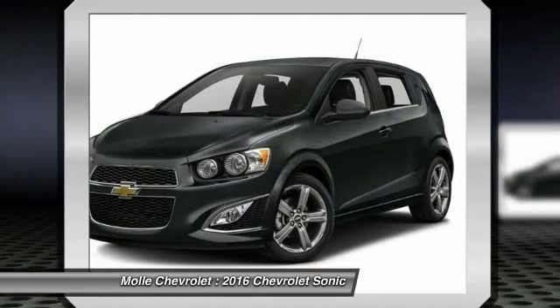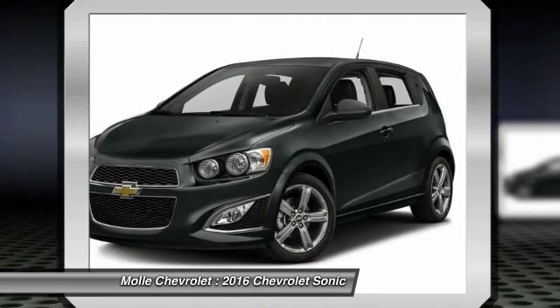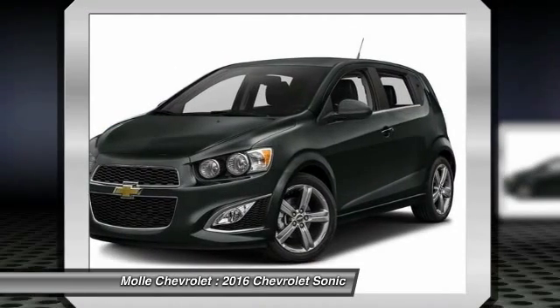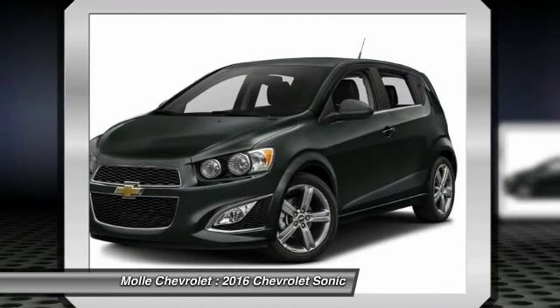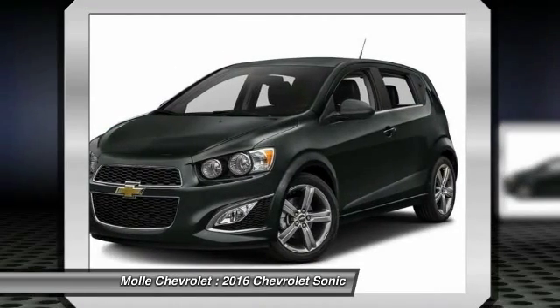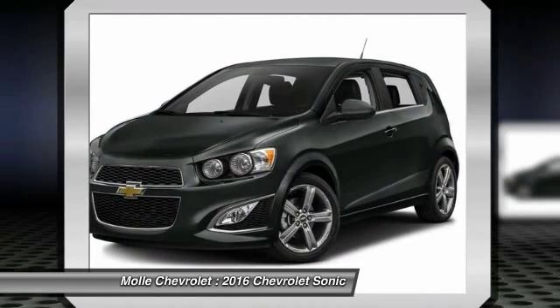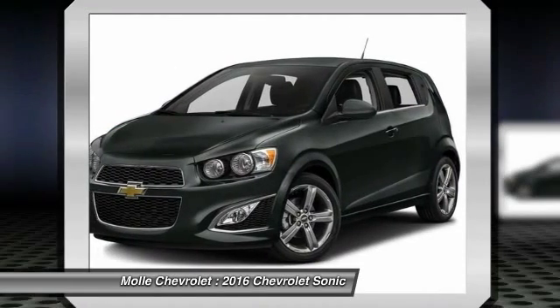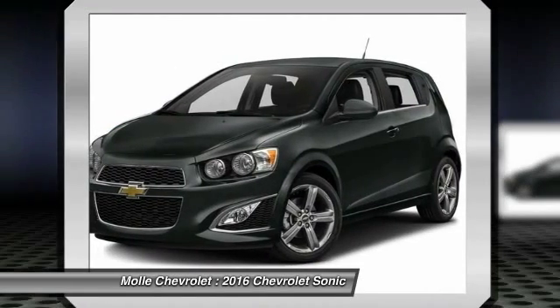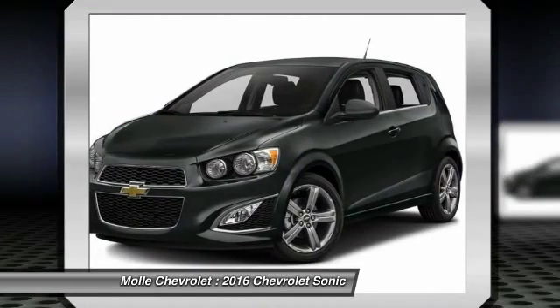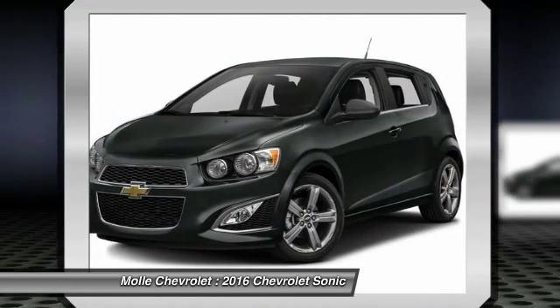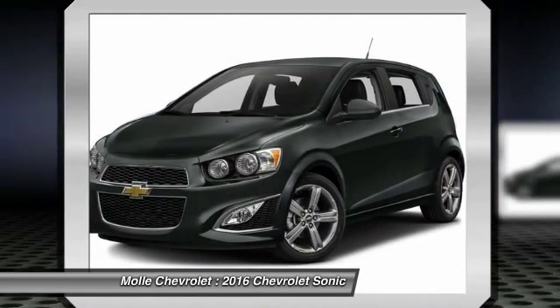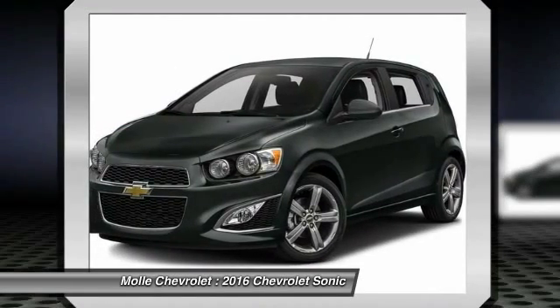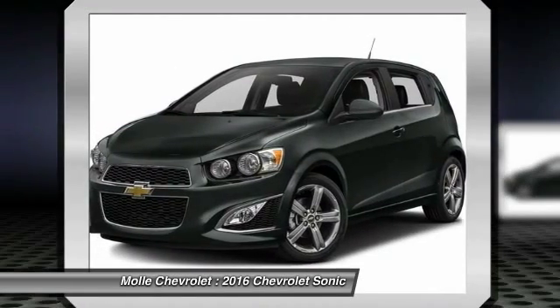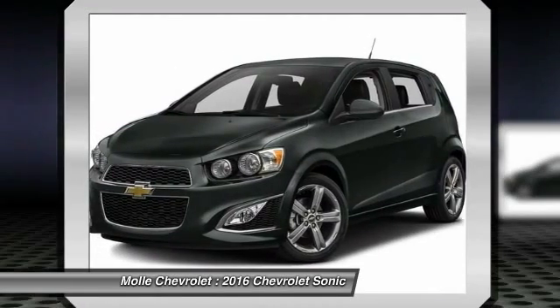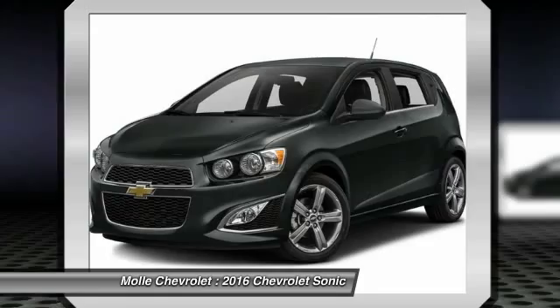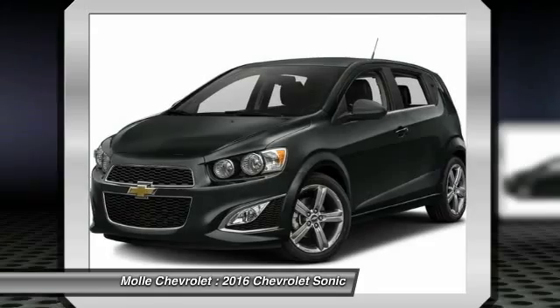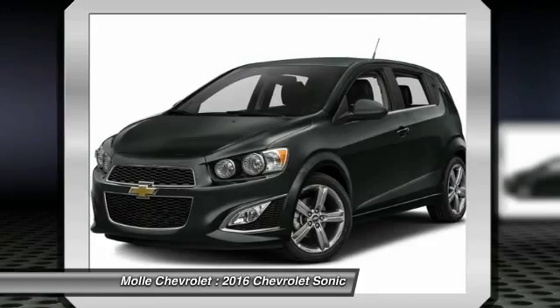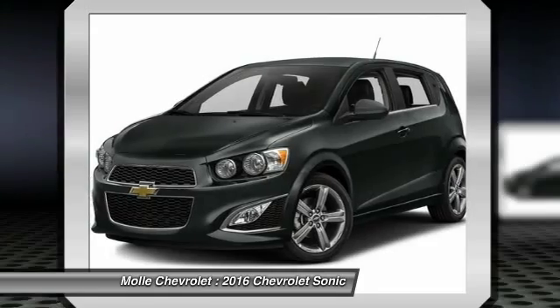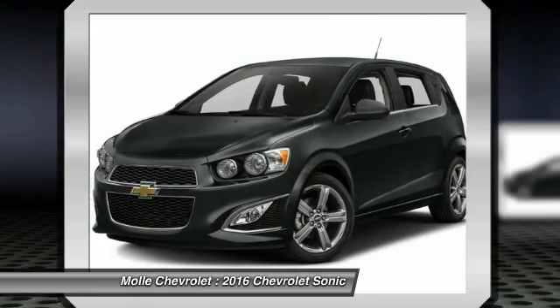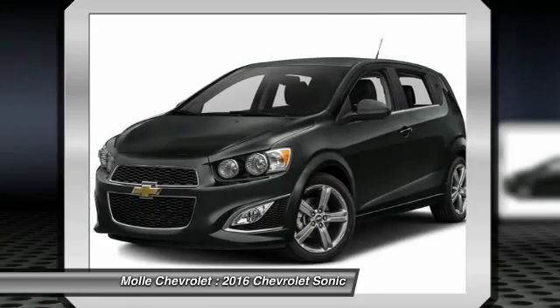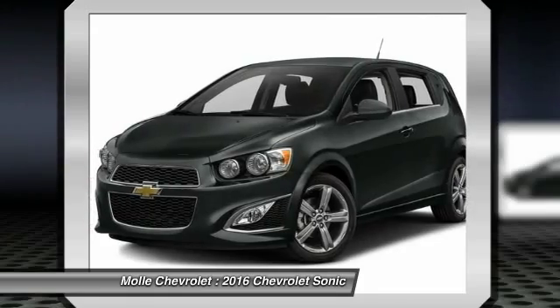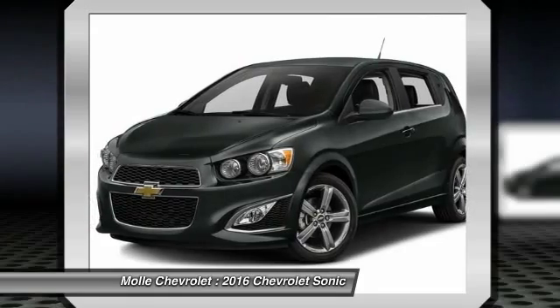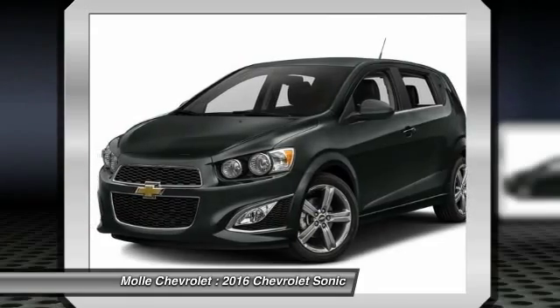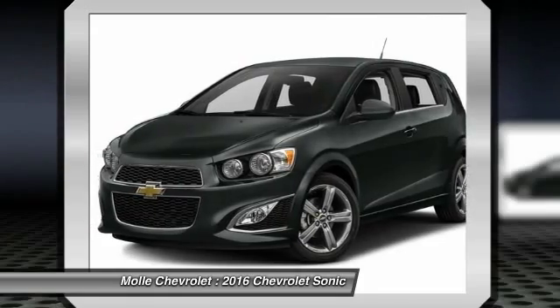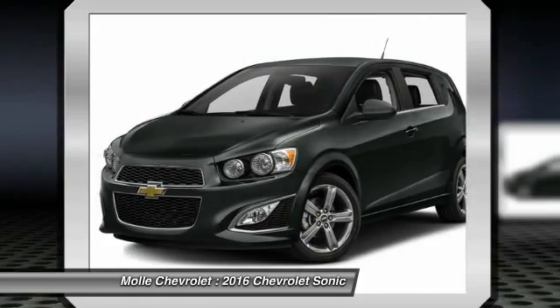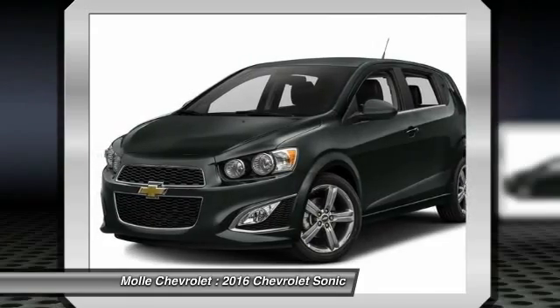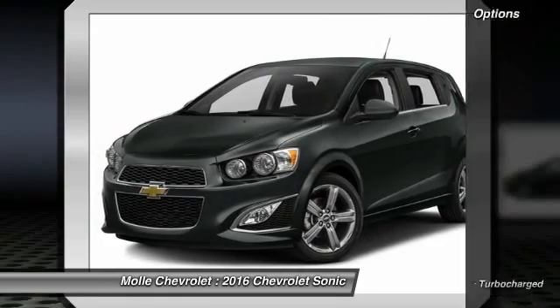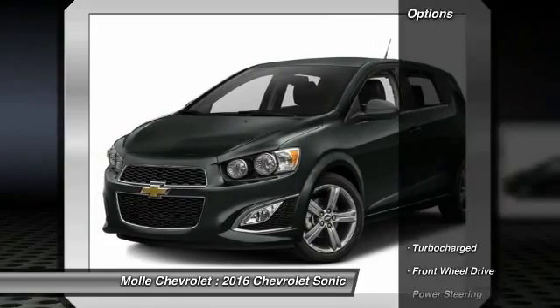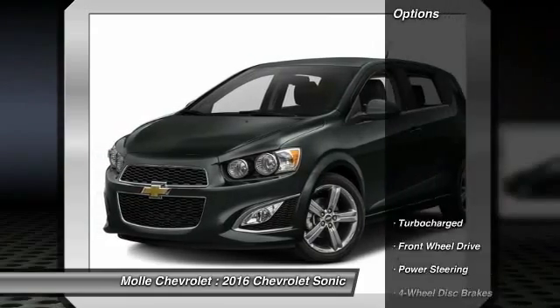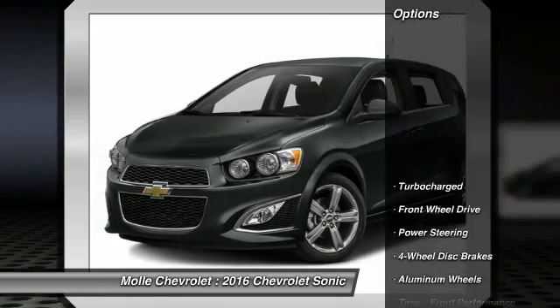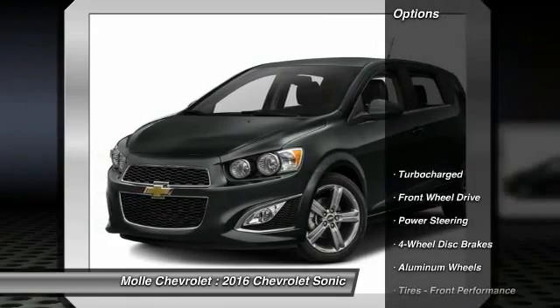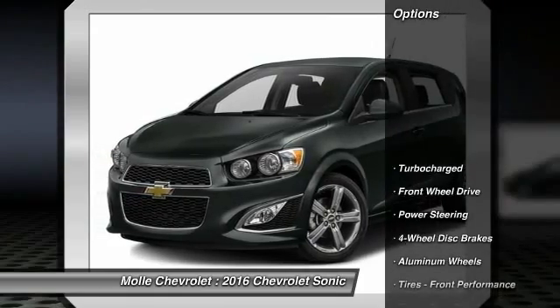So where's the sweet spot? Behind the wheel. Here are some of this vehicle's great options.